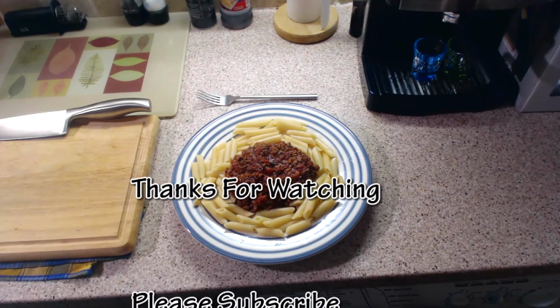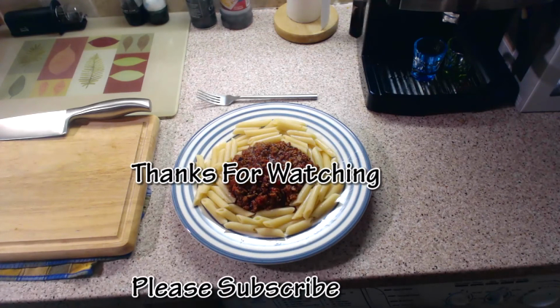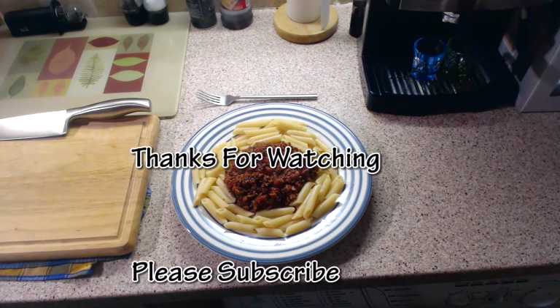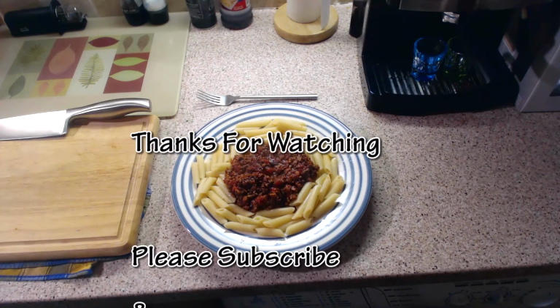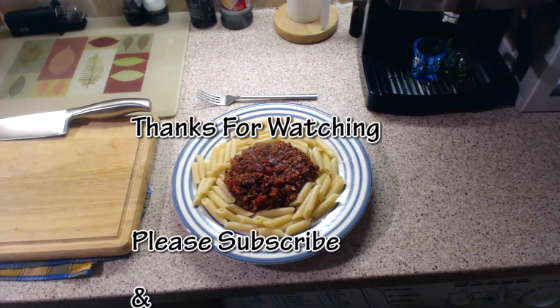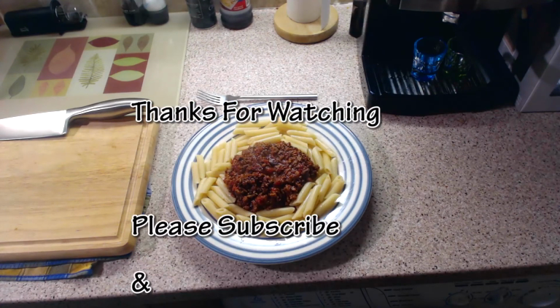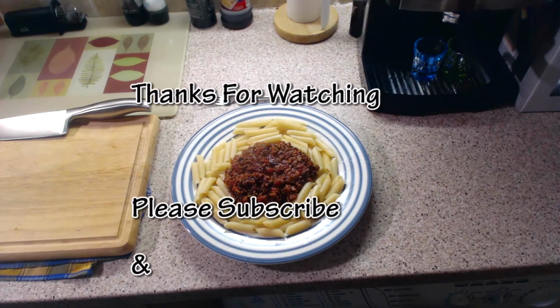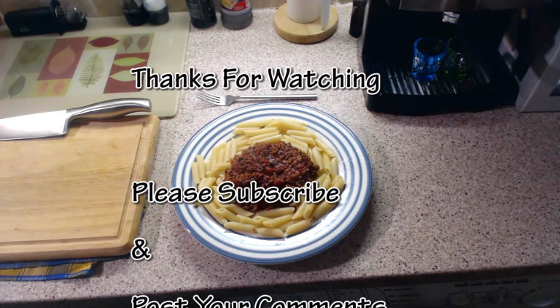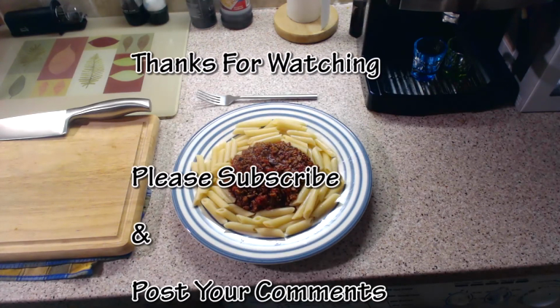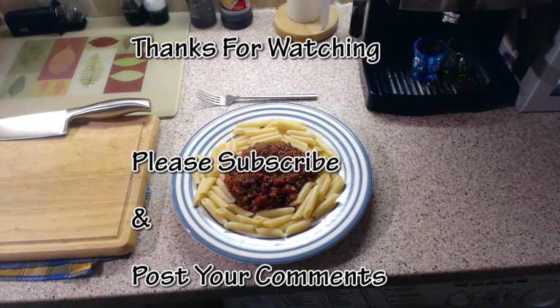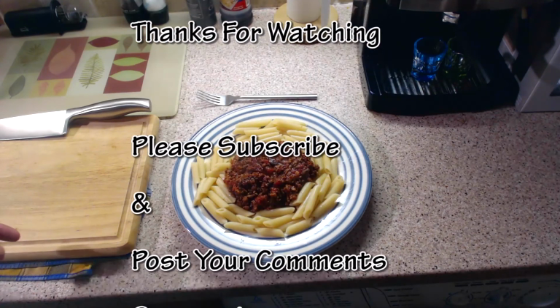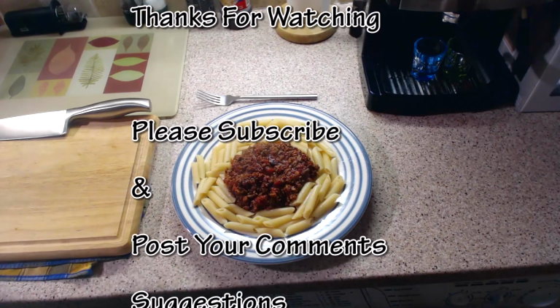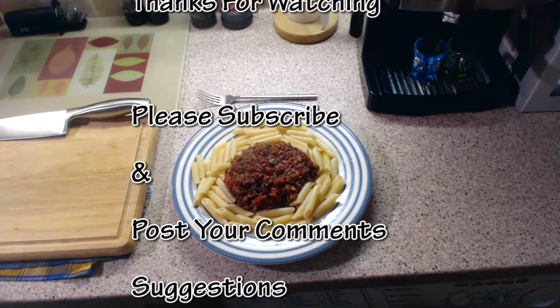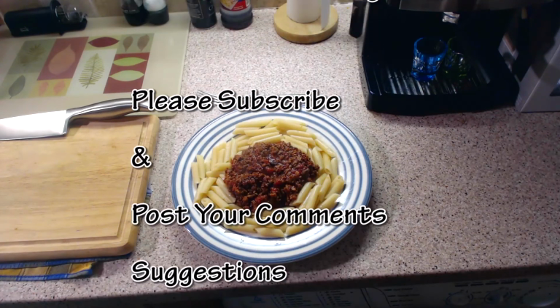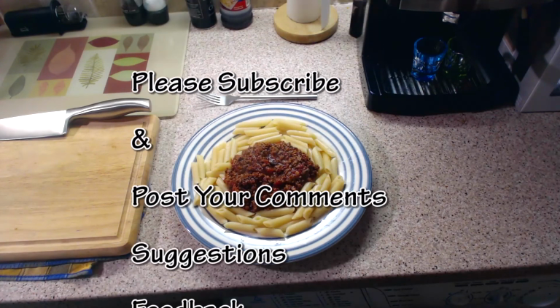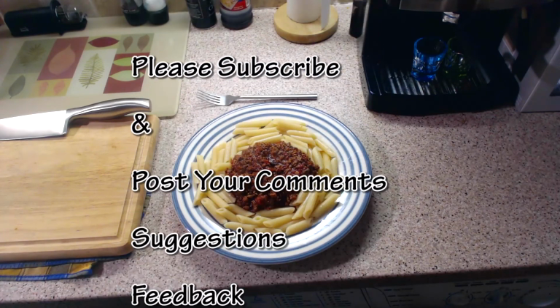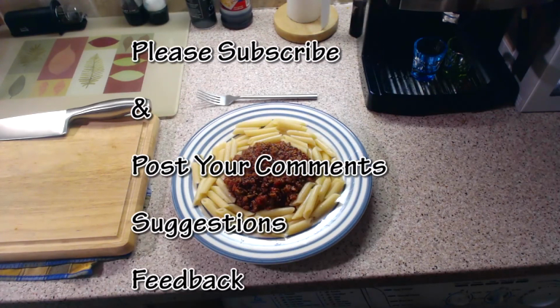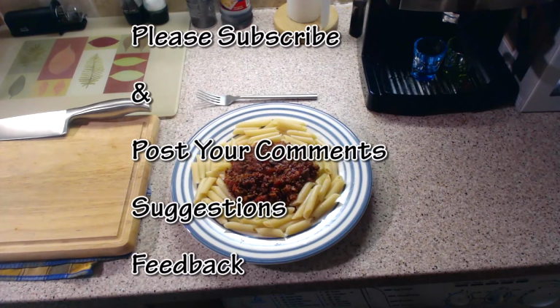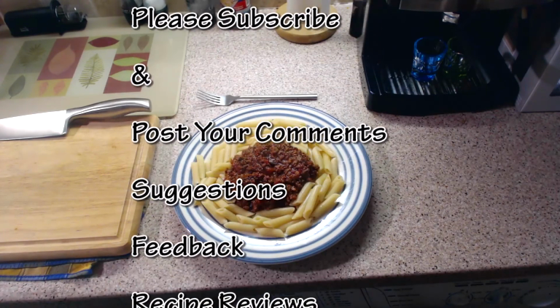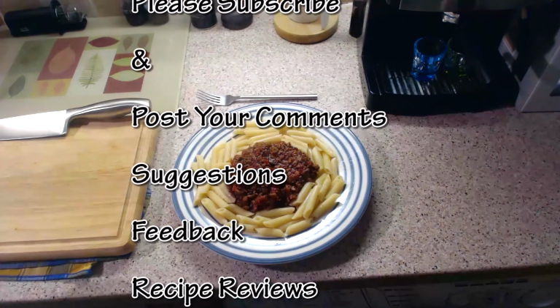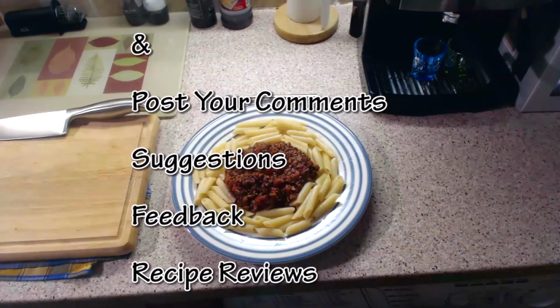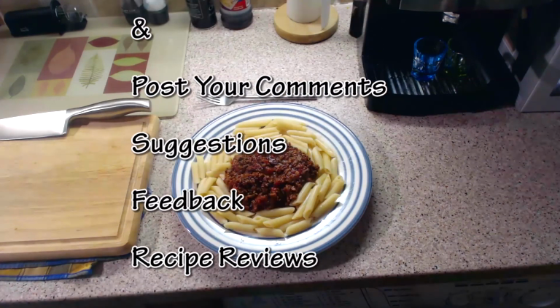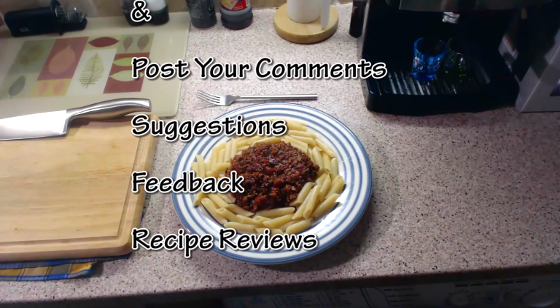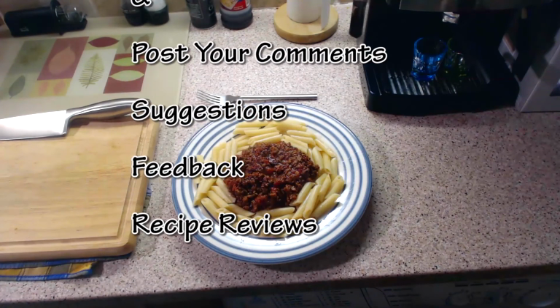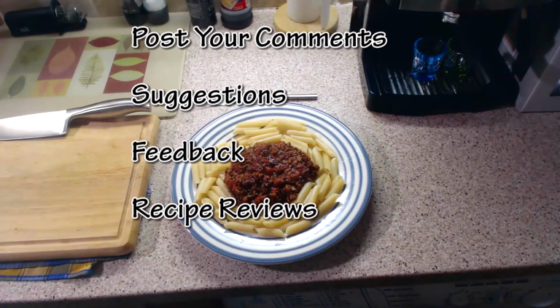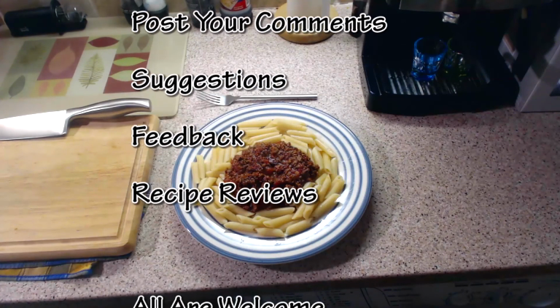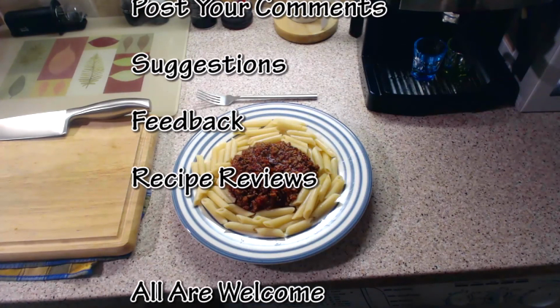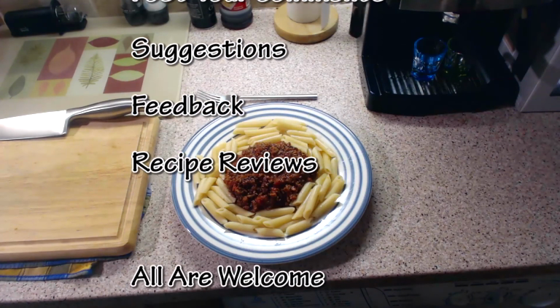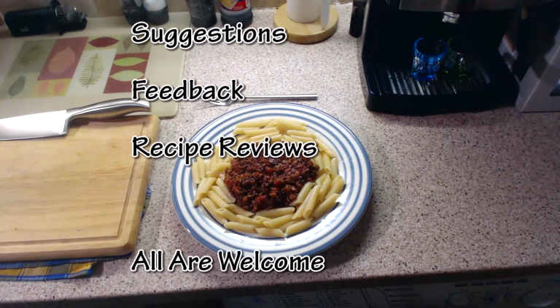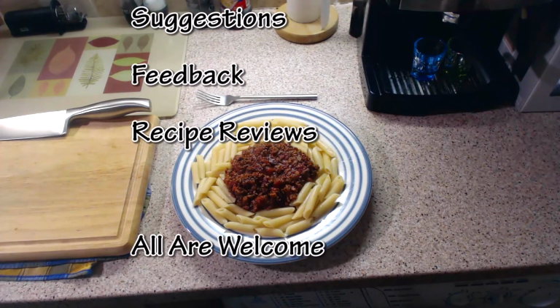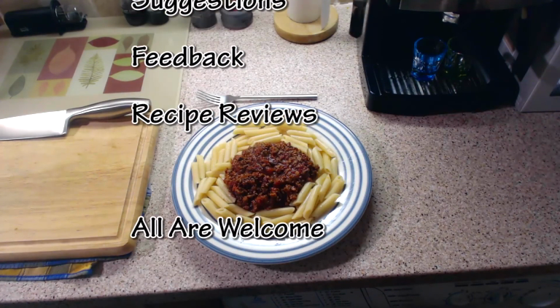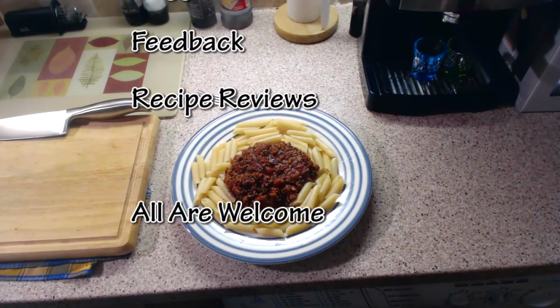Hope you enjoyed the video guys and hope you check out the sausage sauce video as well before this one. Thanks again for watching.